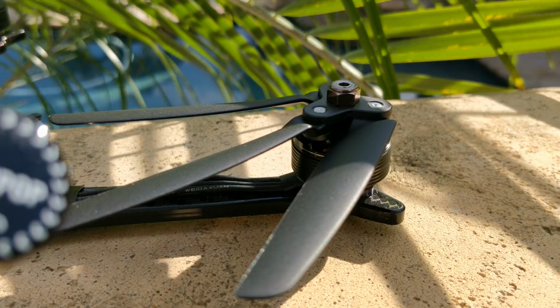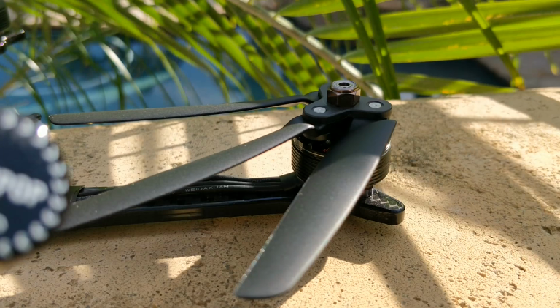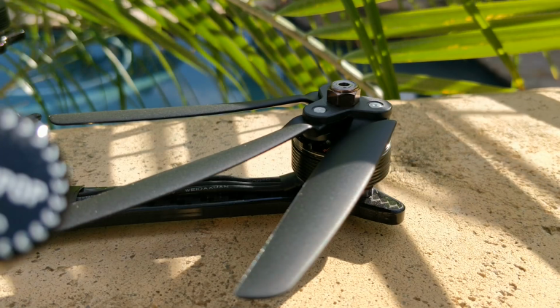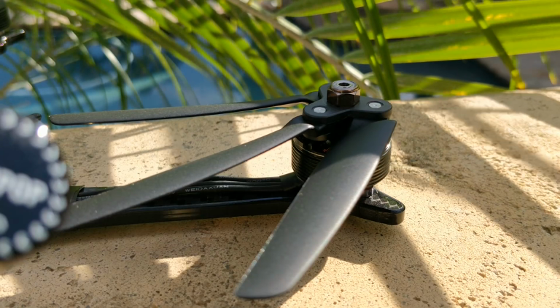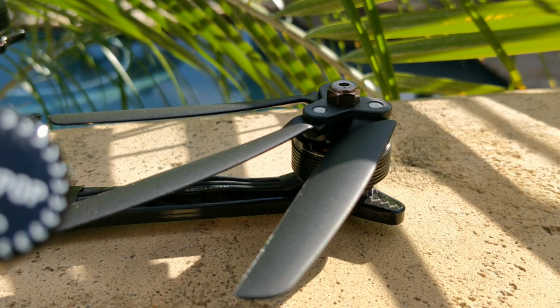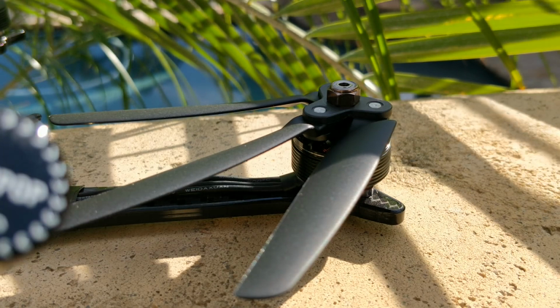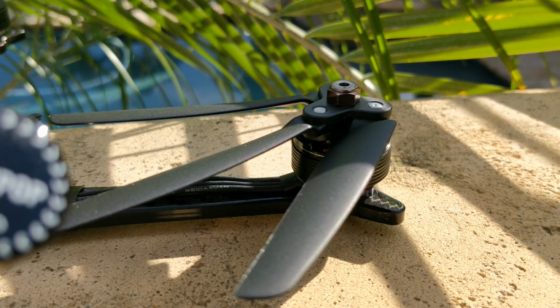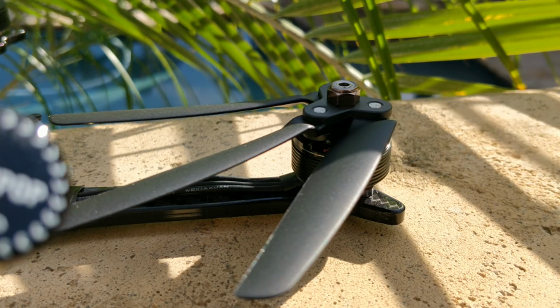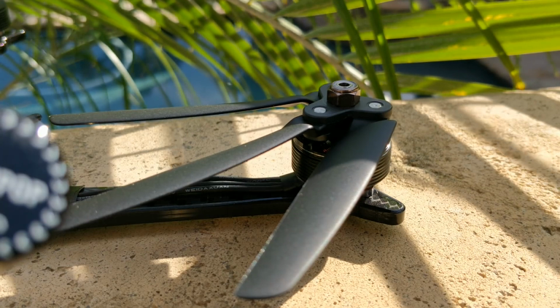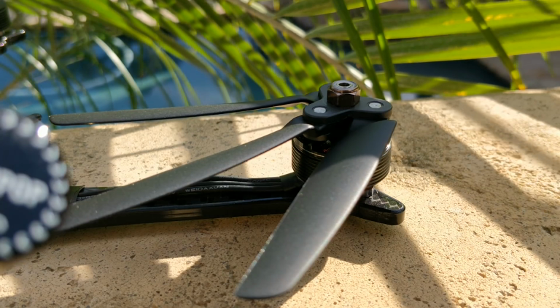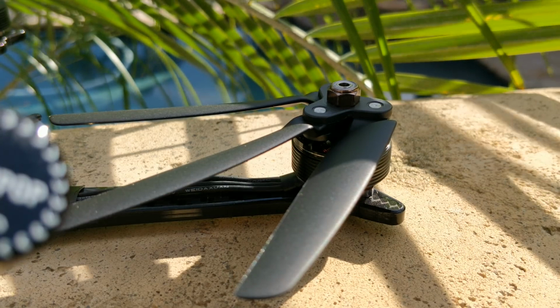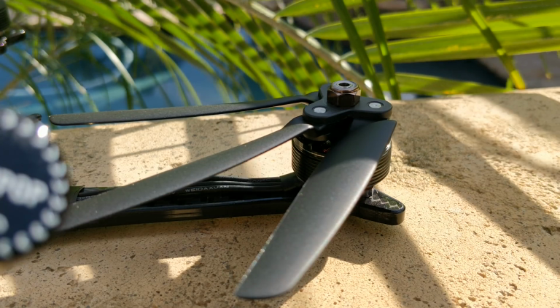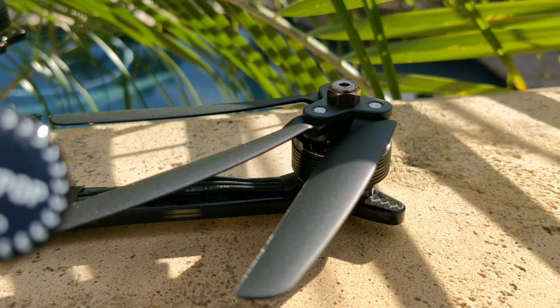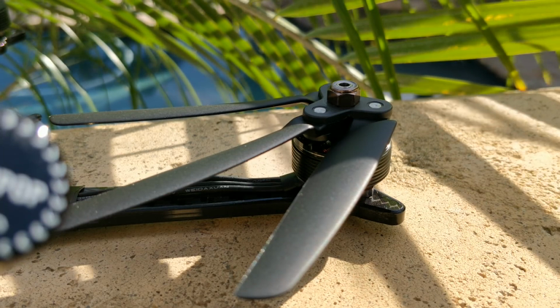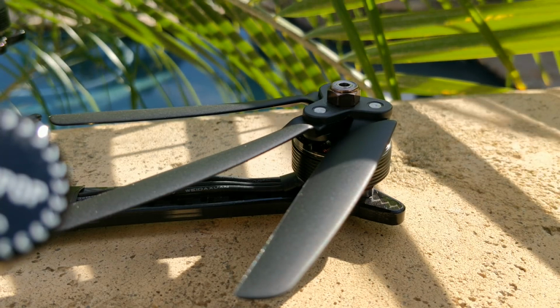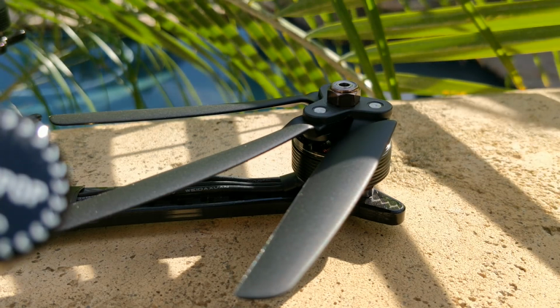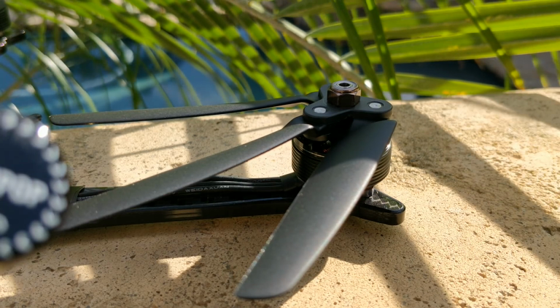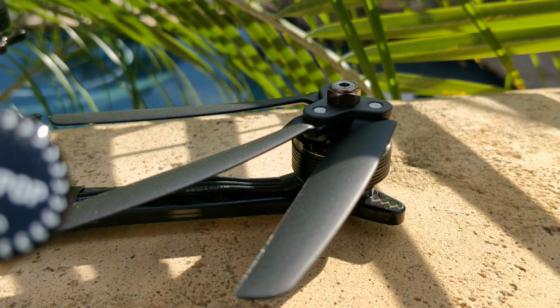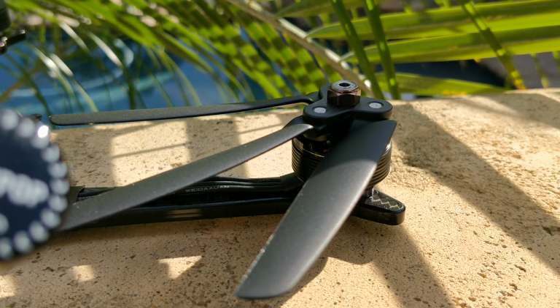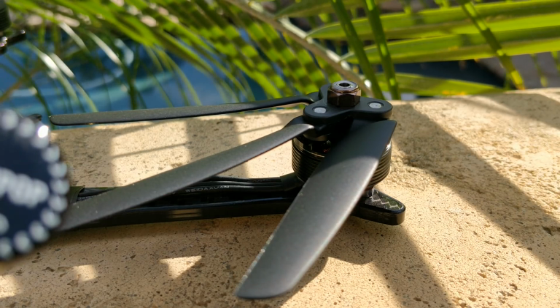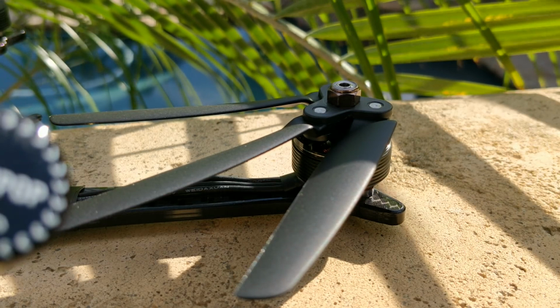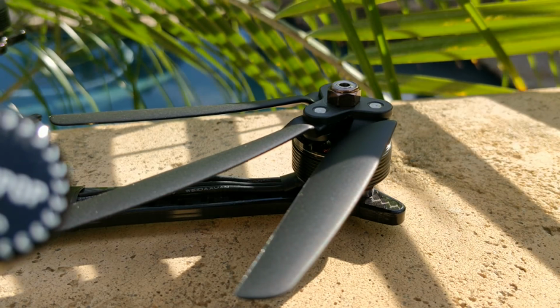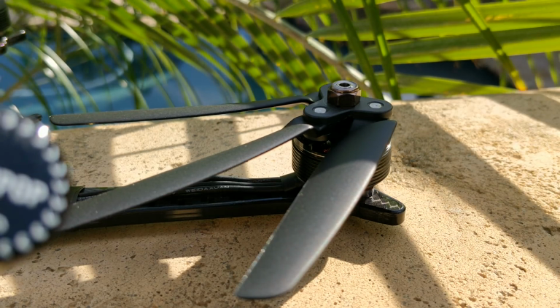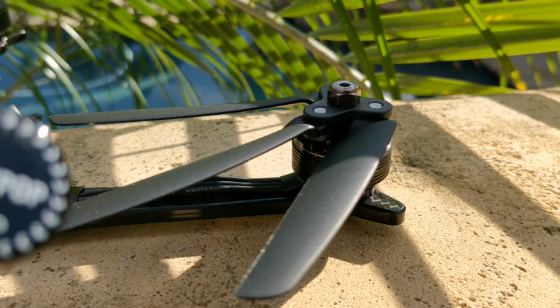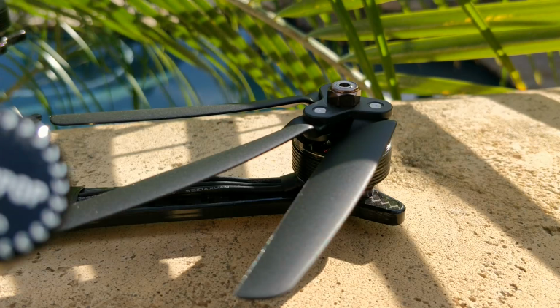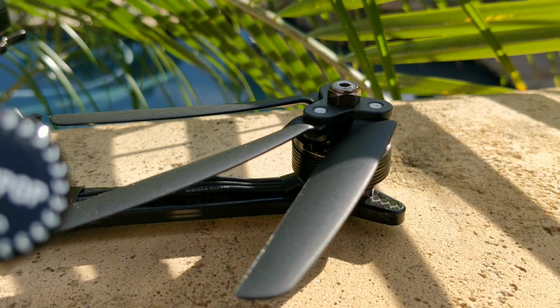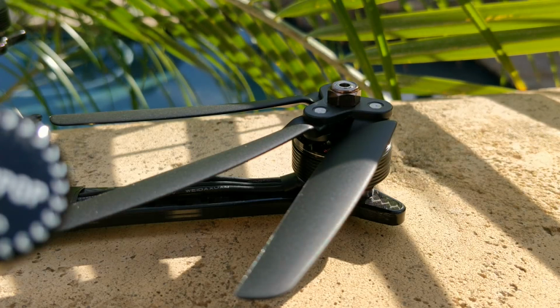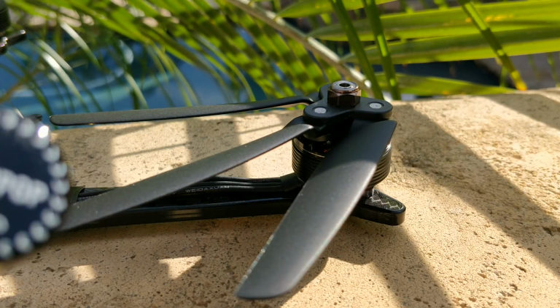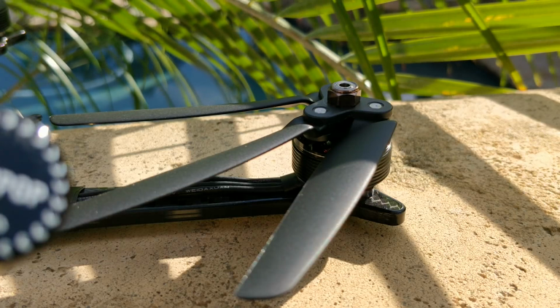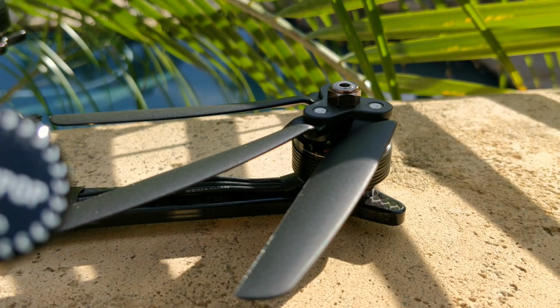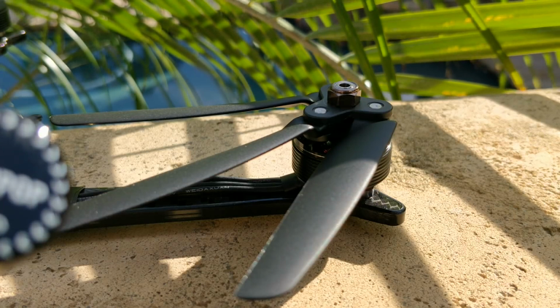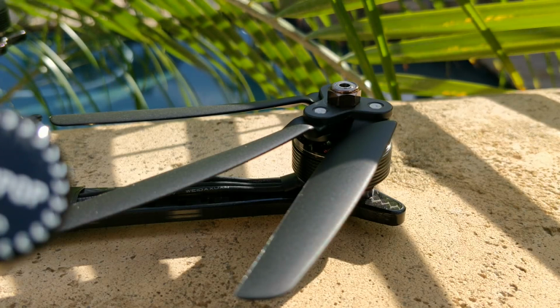This might be the single most interesting prop that I've taken a look at to date, and that's because it's a folding prop on an FPV quad.